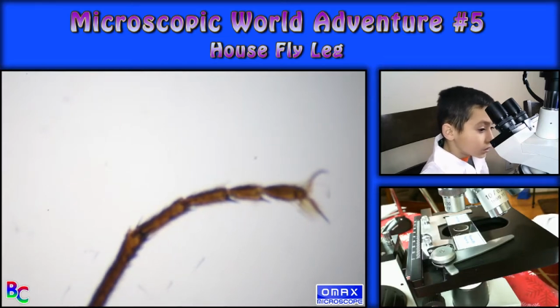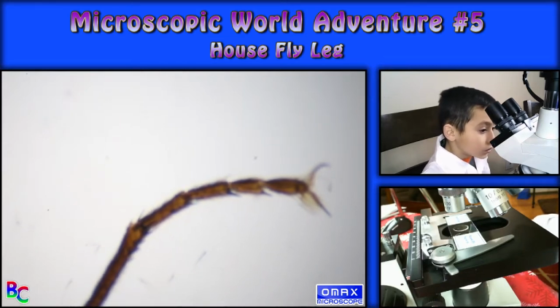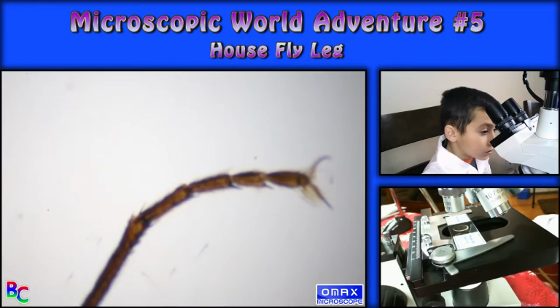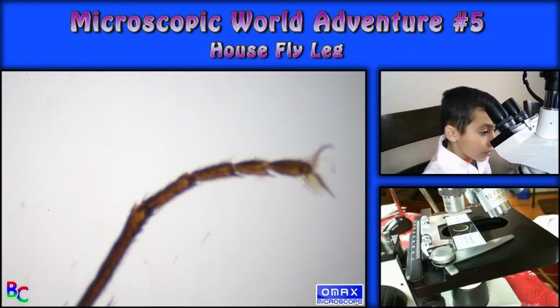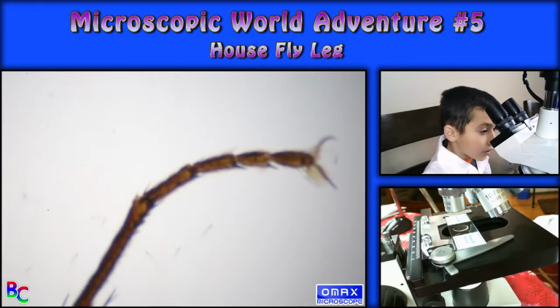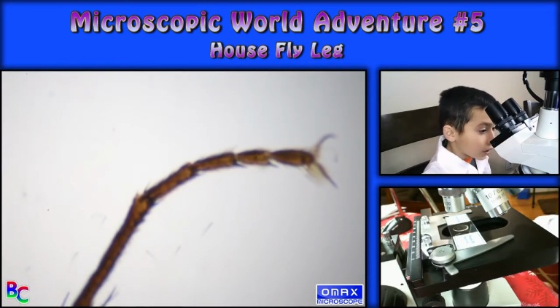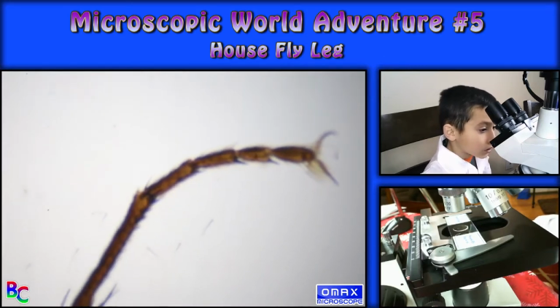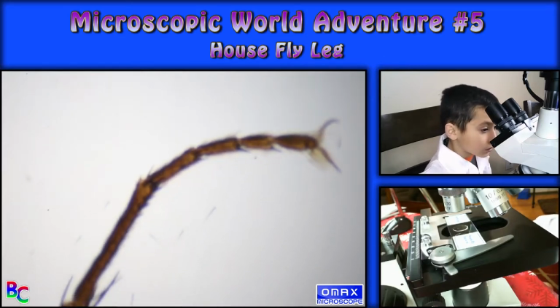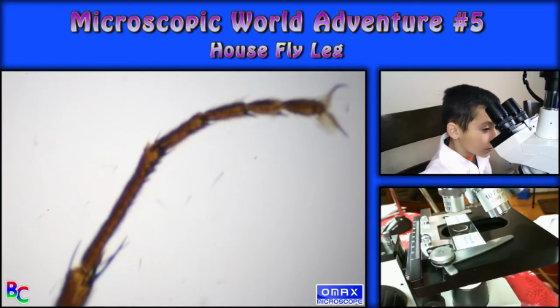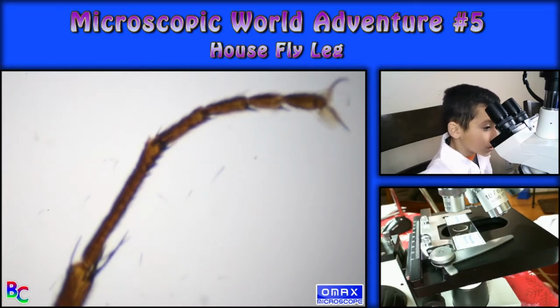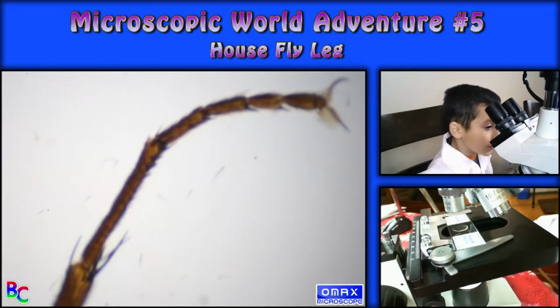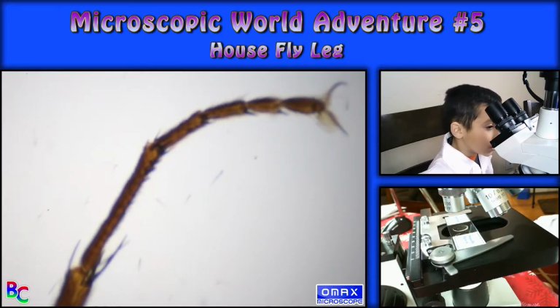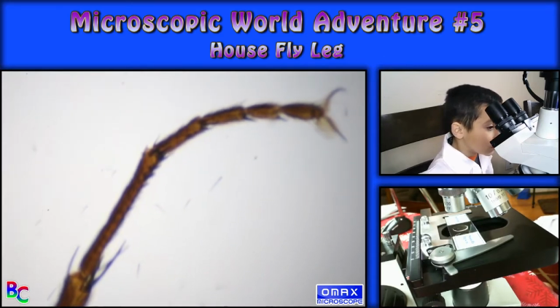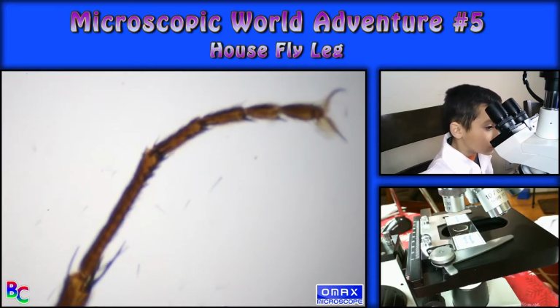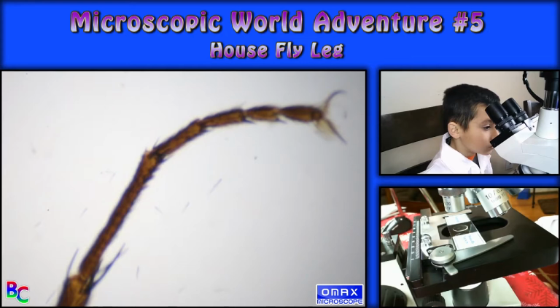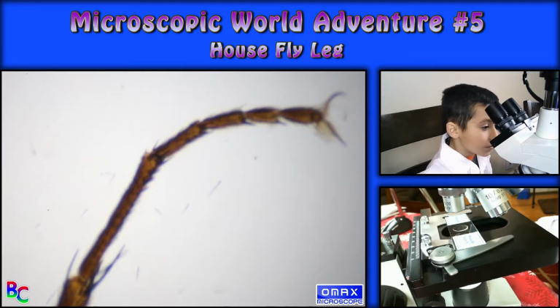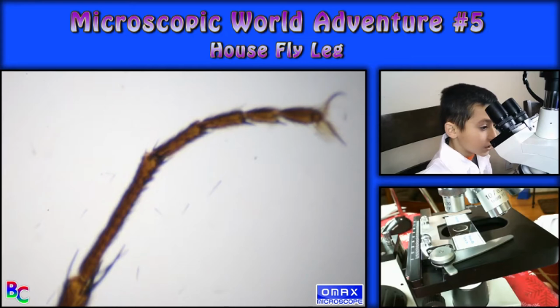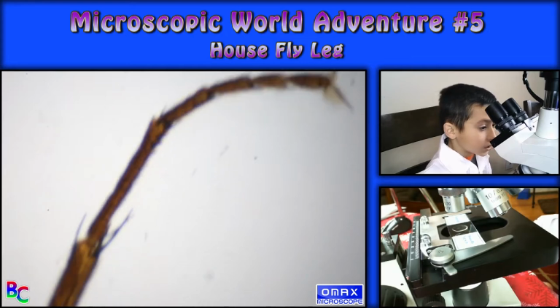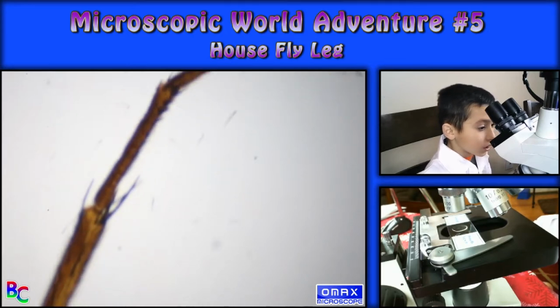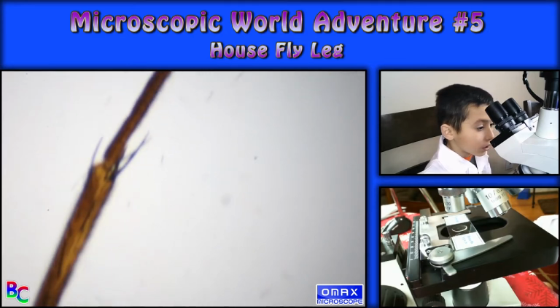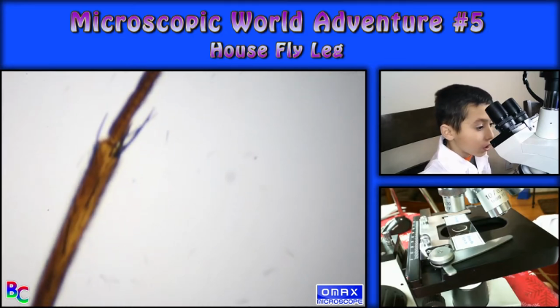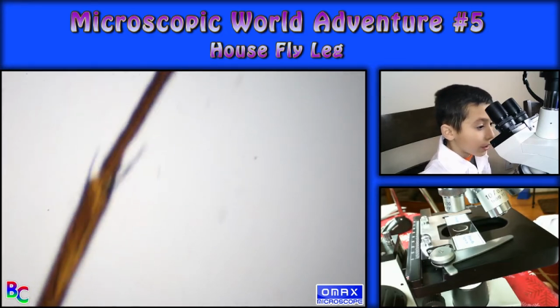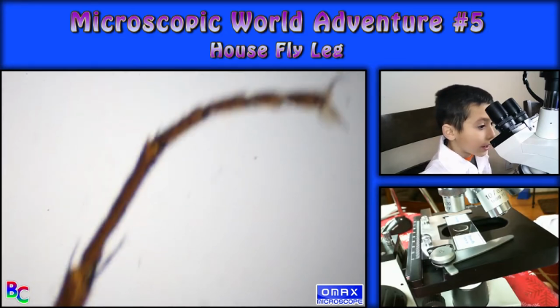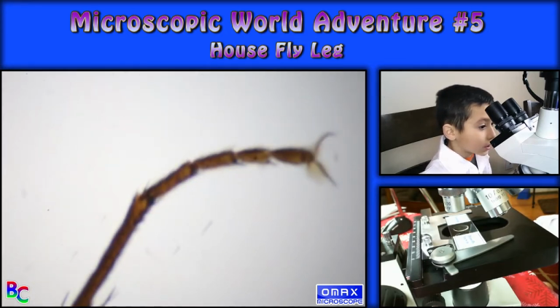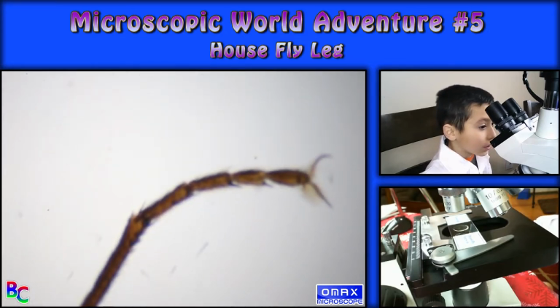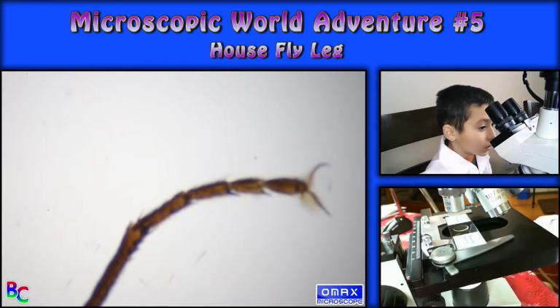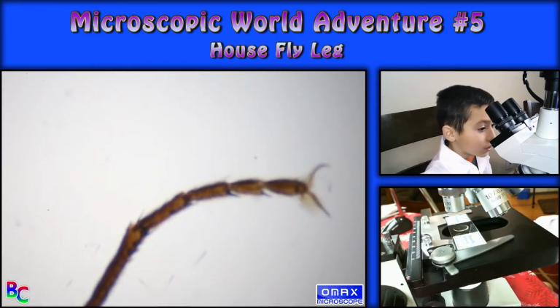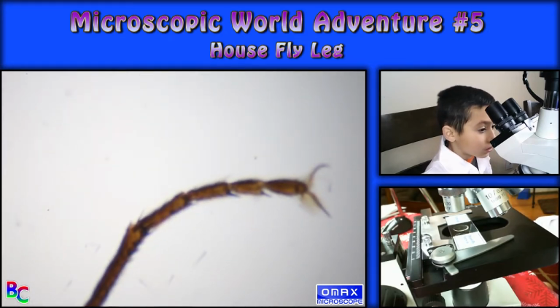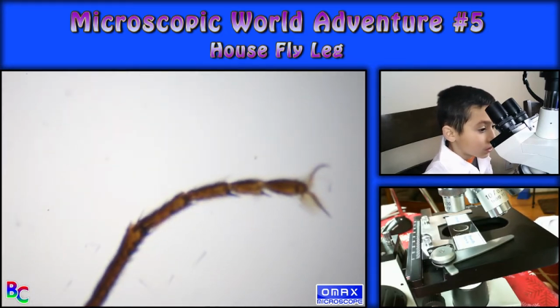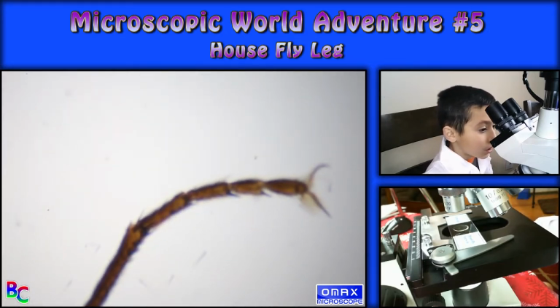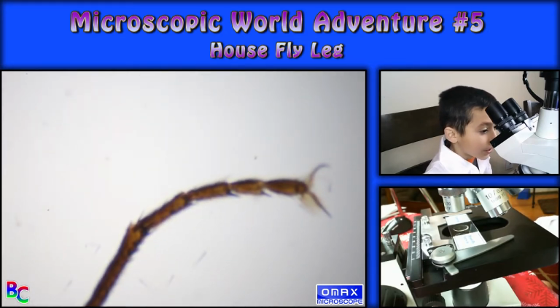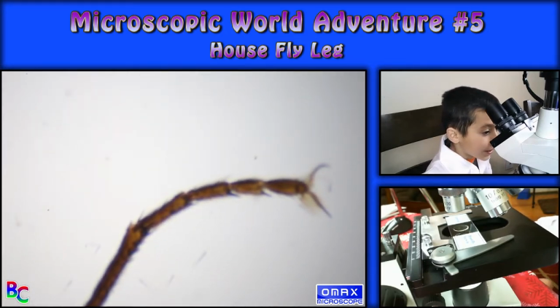I think because it's like long and has a head — I'm going to zoom up on that.